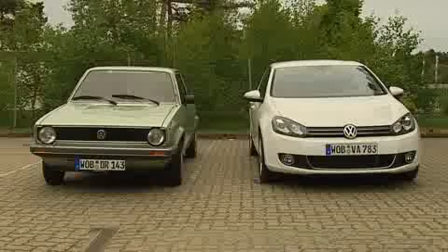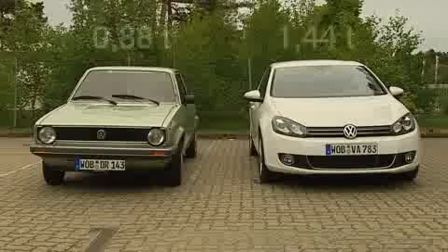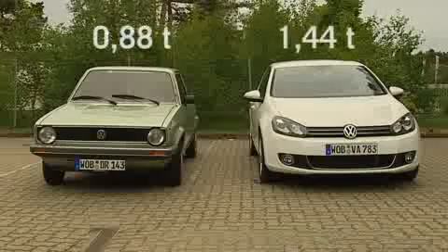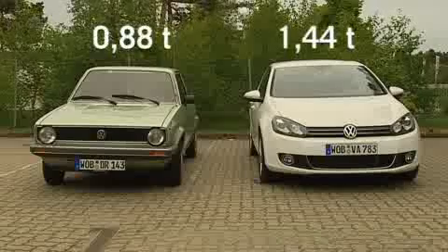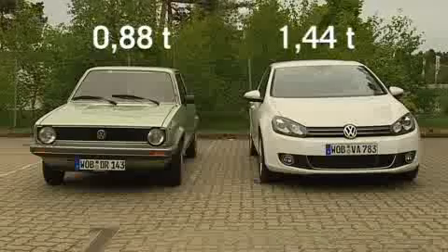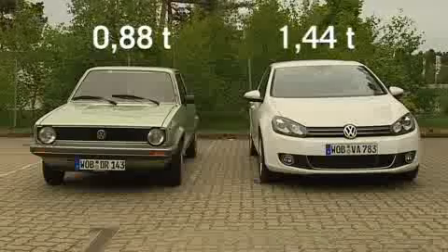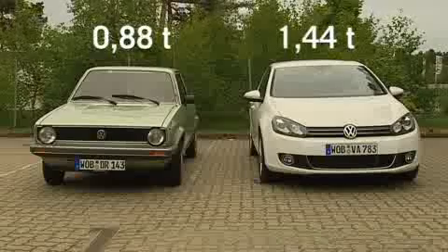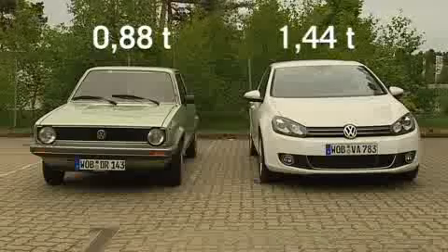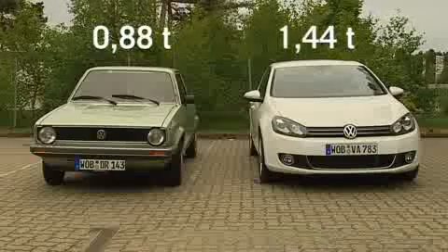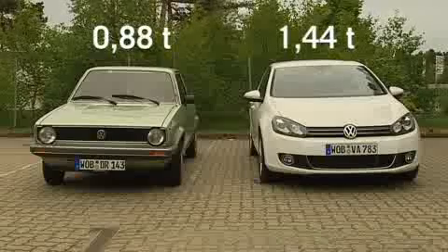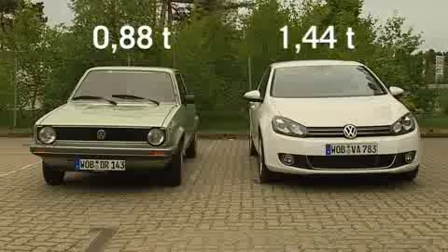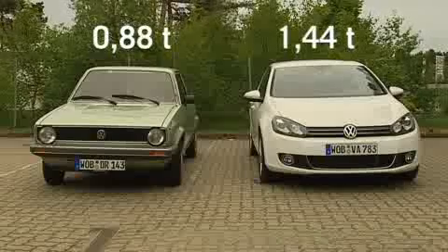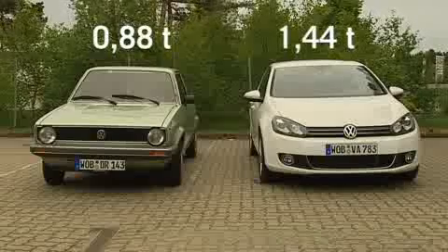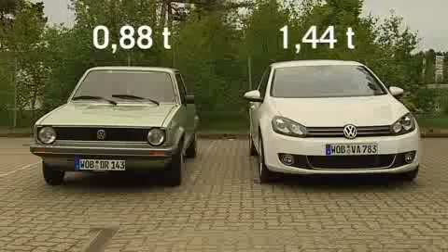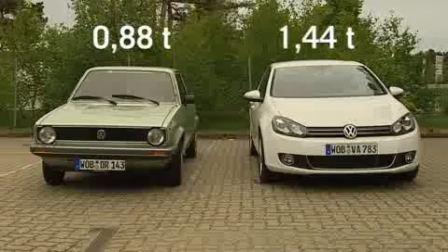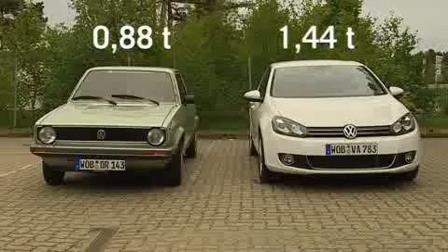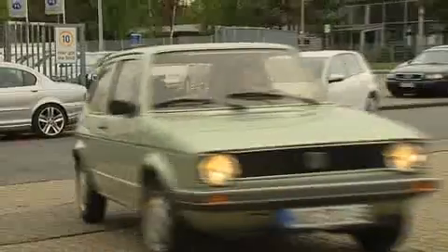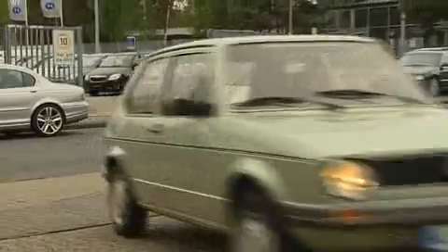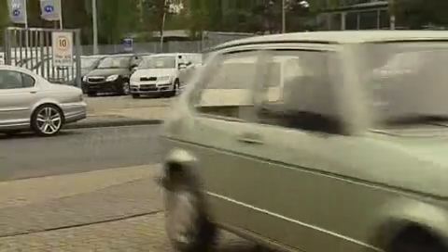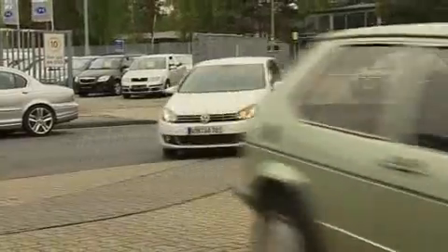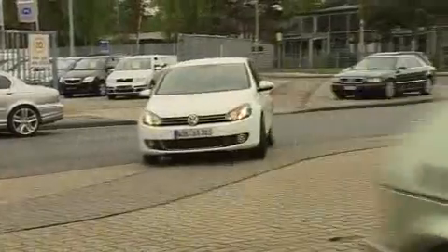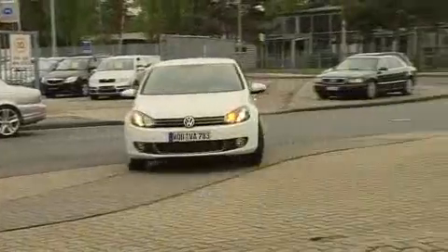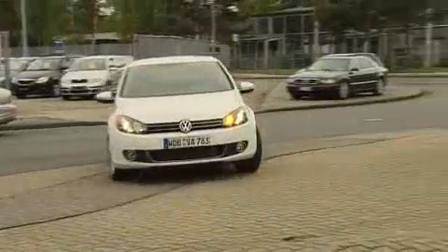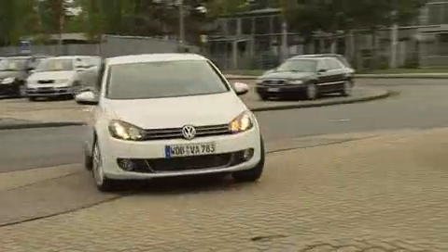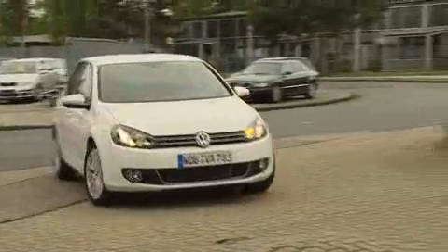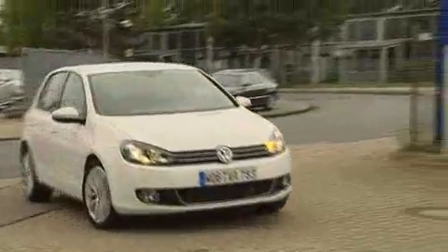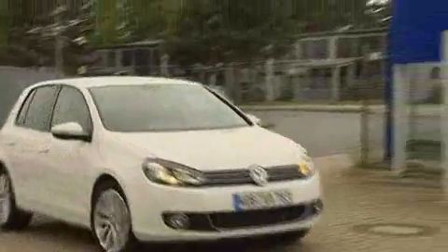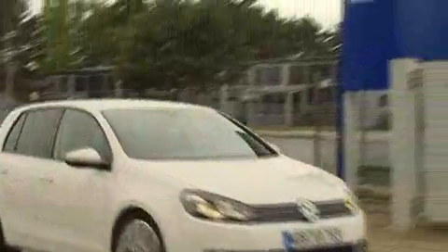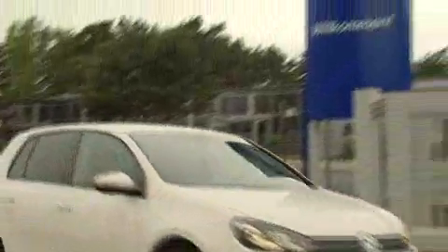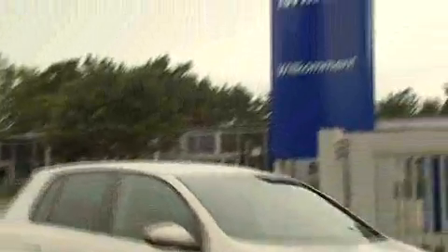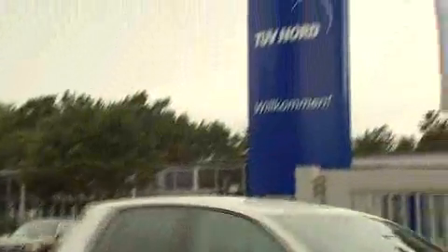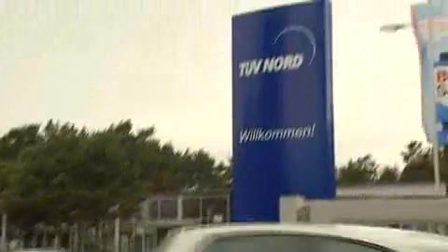How could it be that the same car, after five facelifts and redesigns, has suddenly gained 660 kilograms?